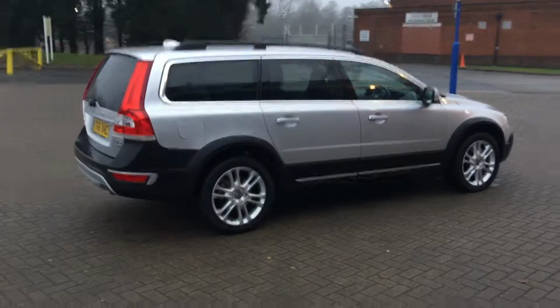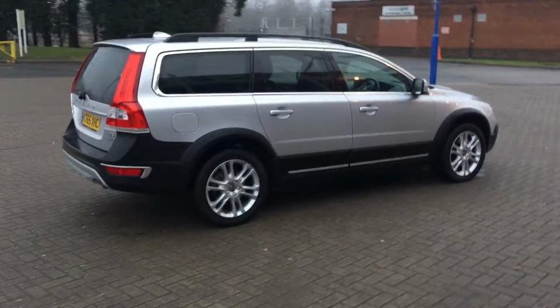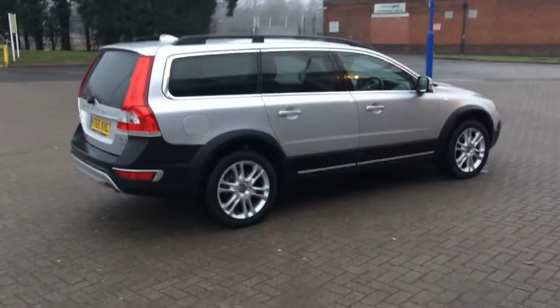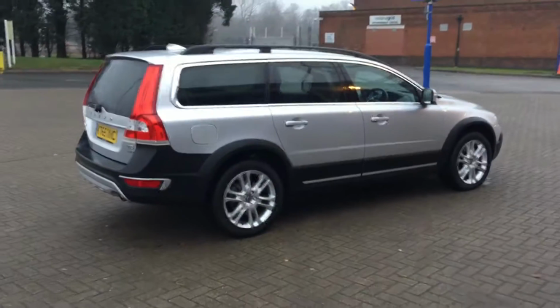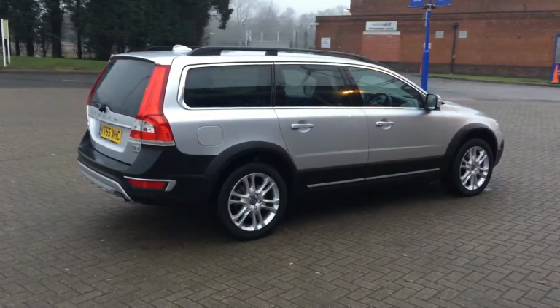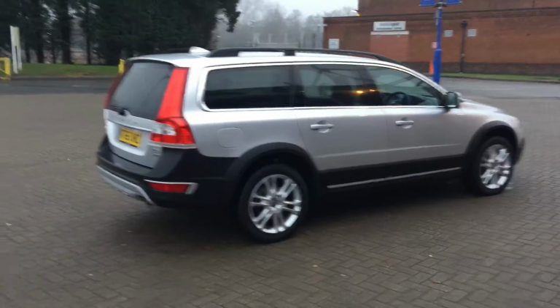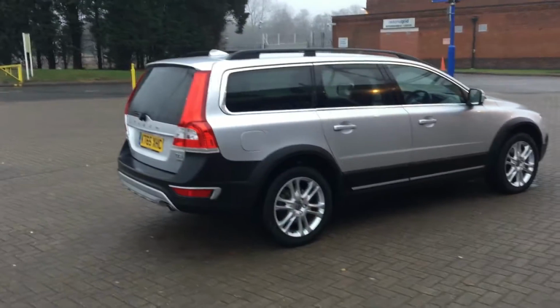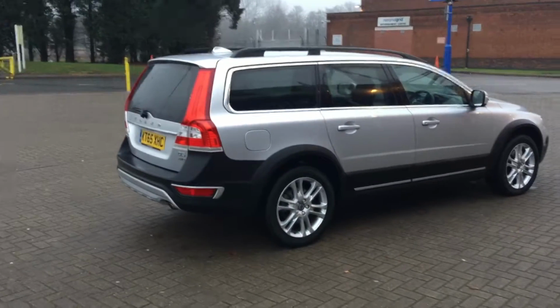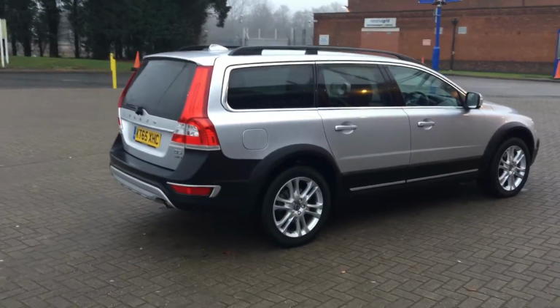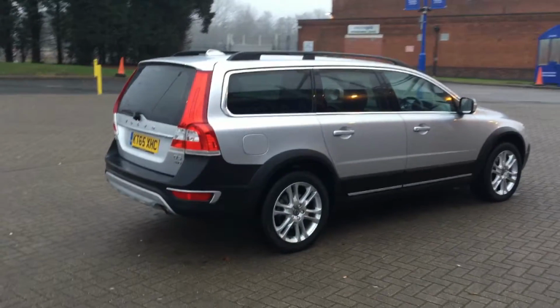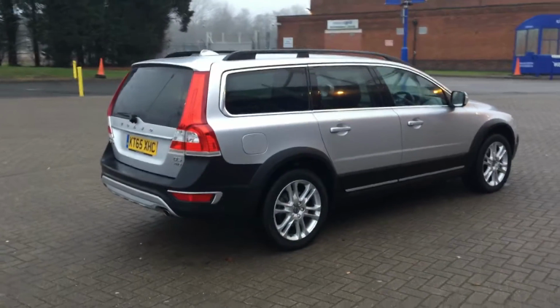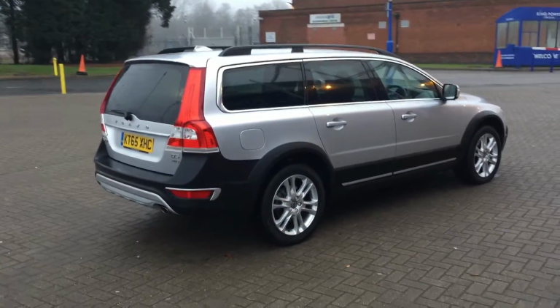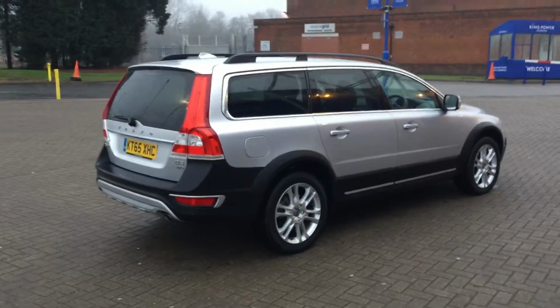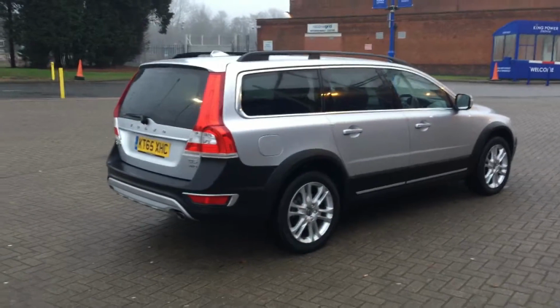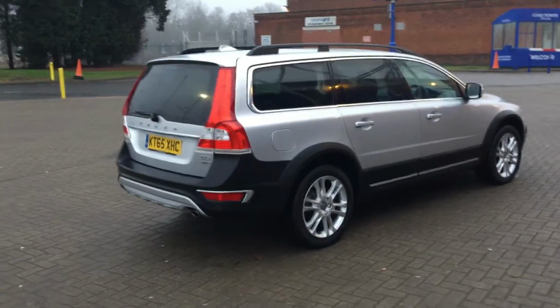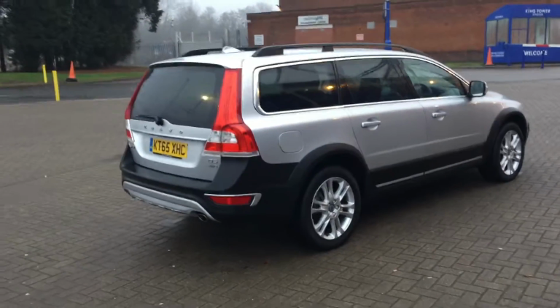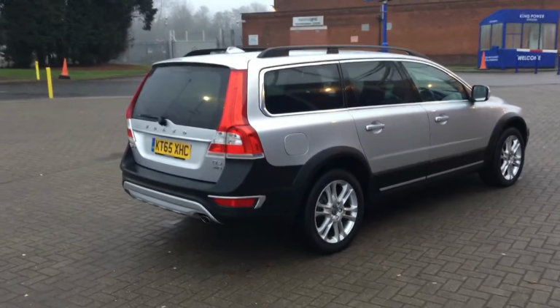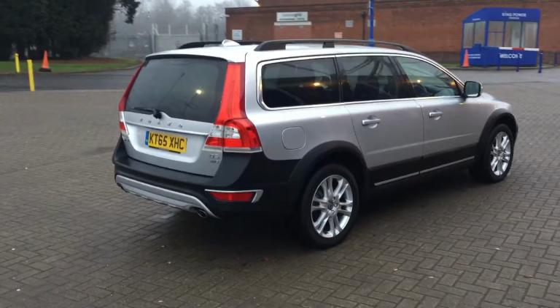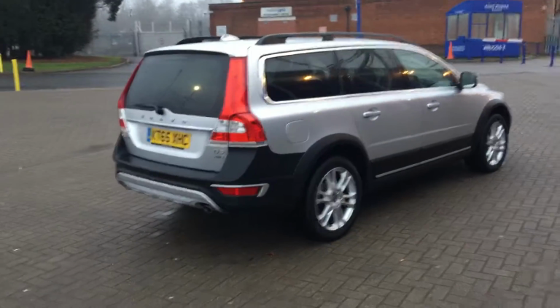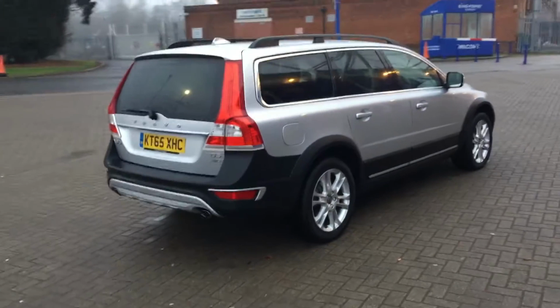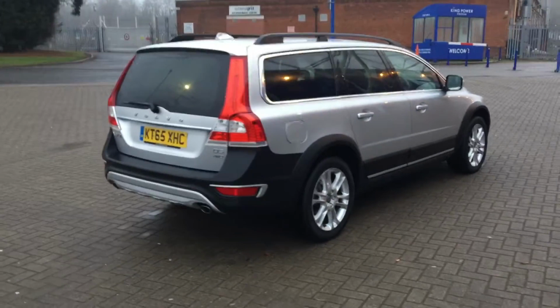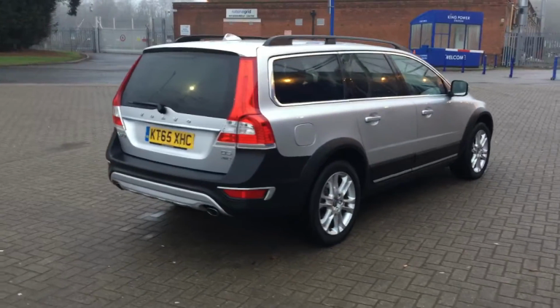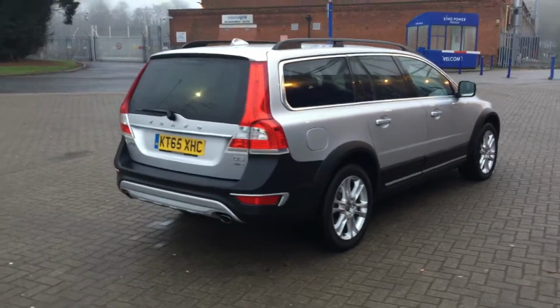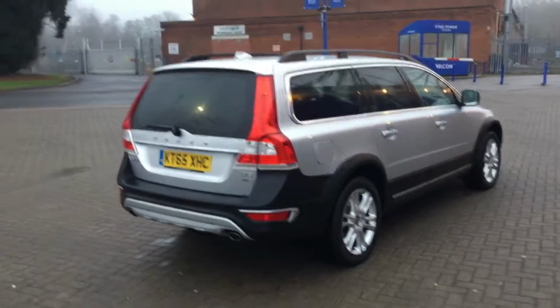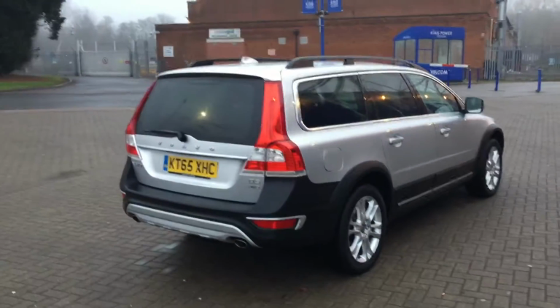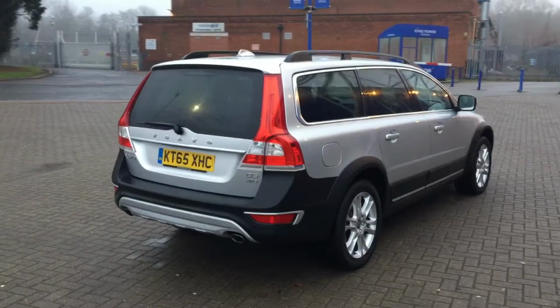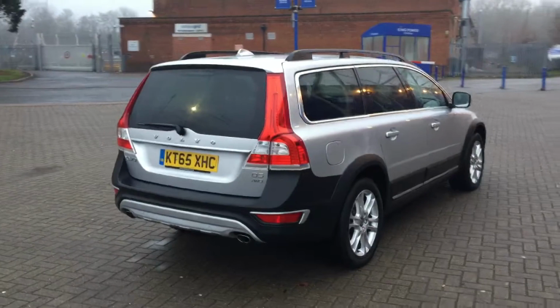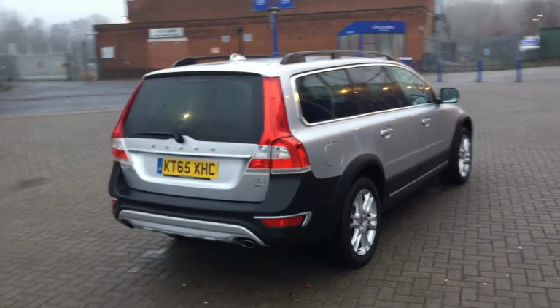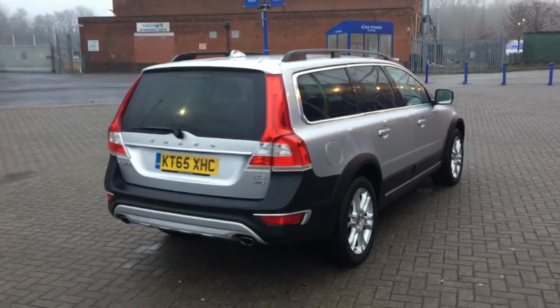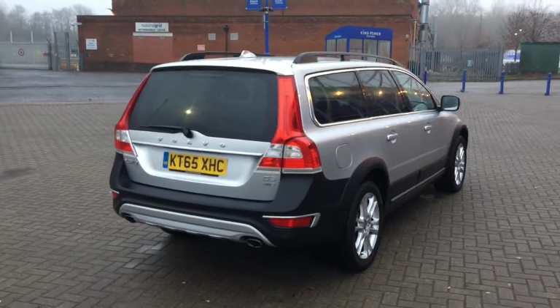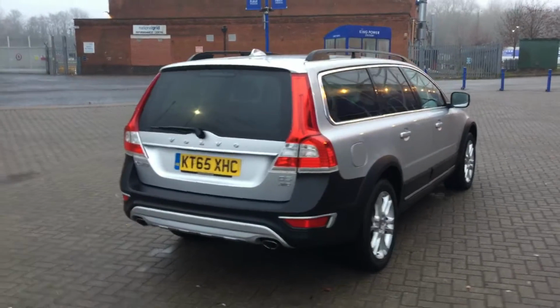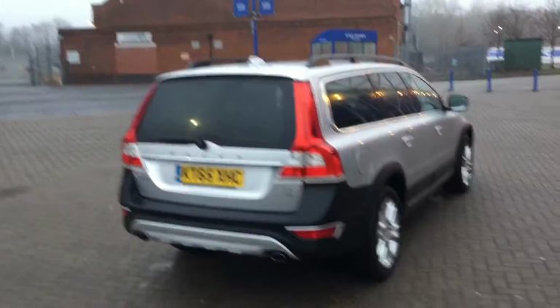It's got a full service history. The car is finished in silver metallic with off-black full leather upholstery.